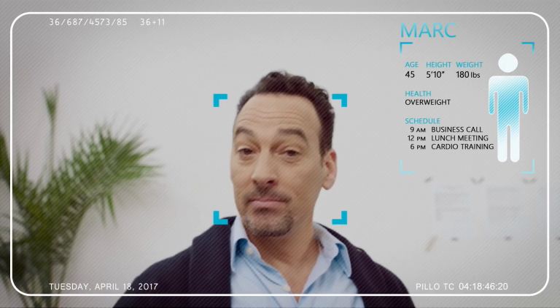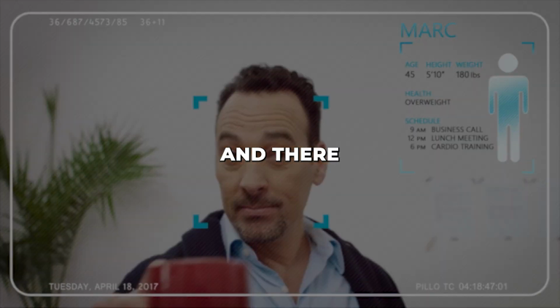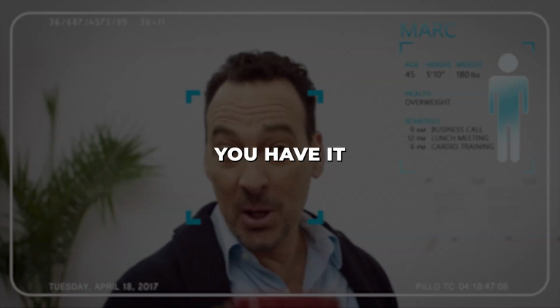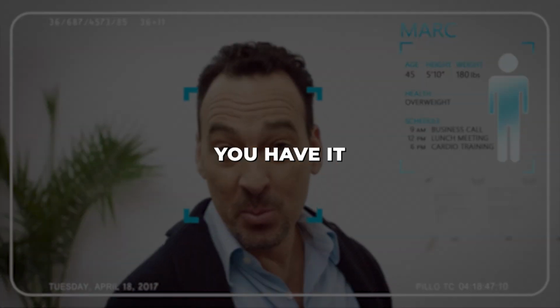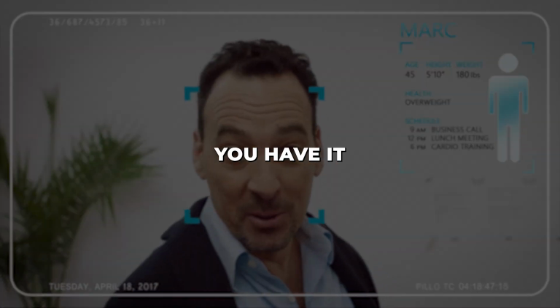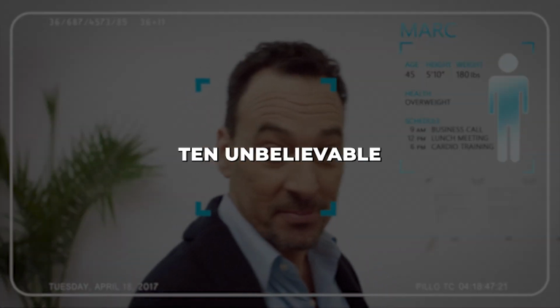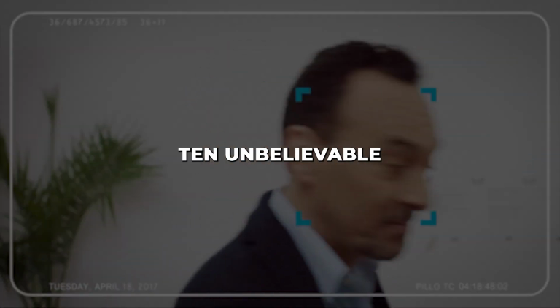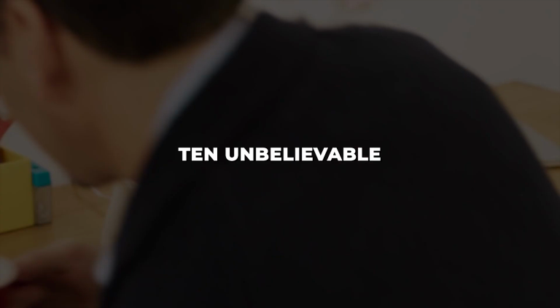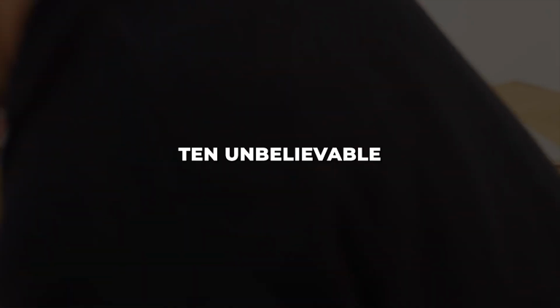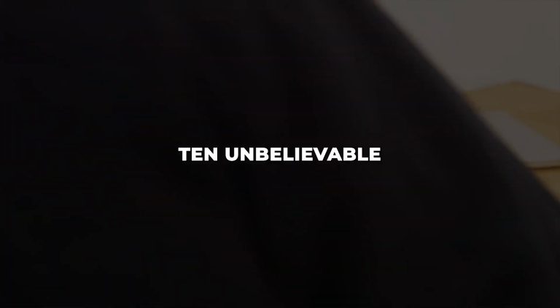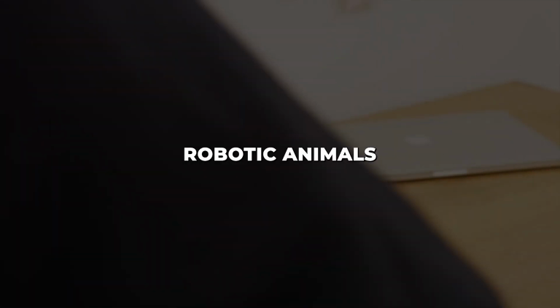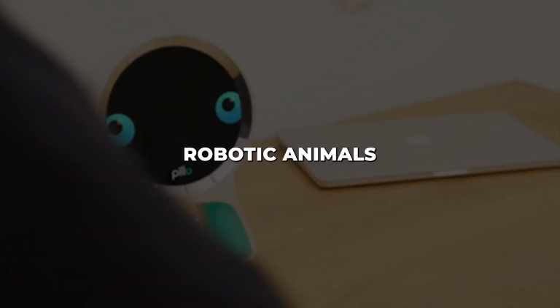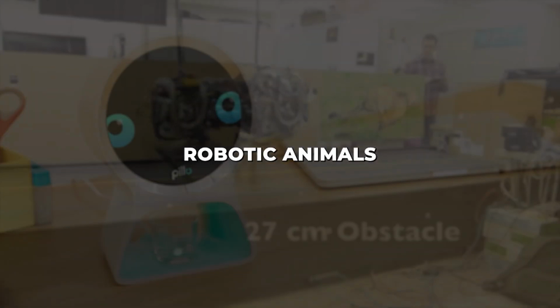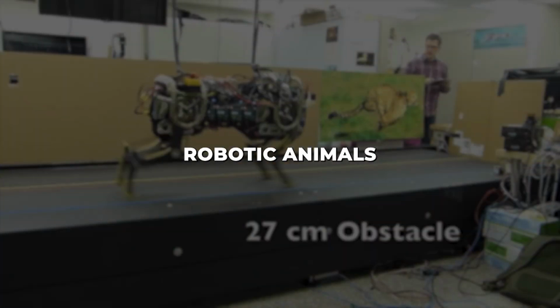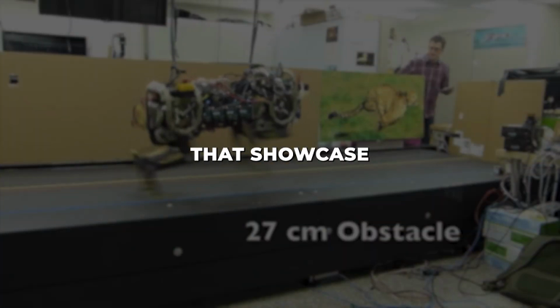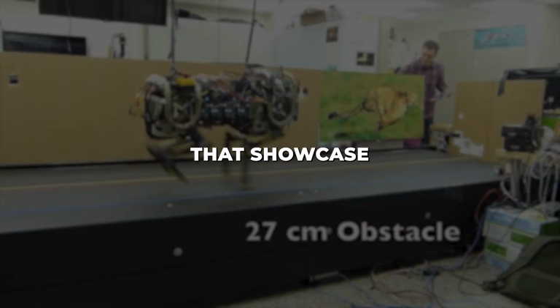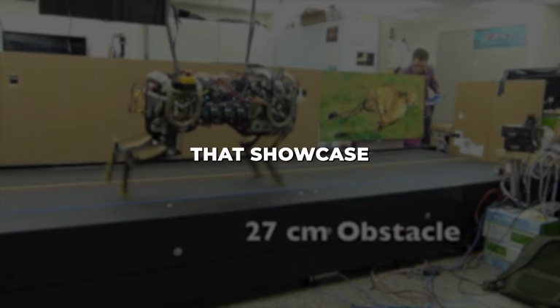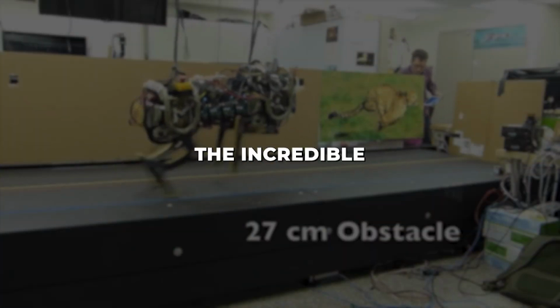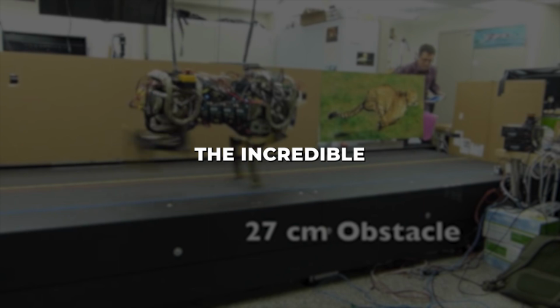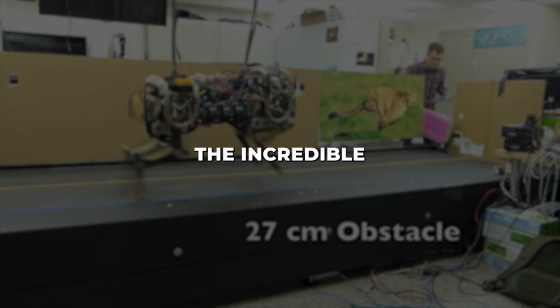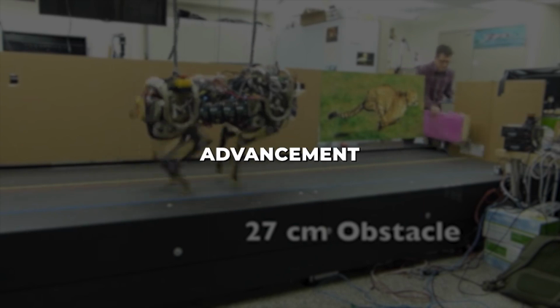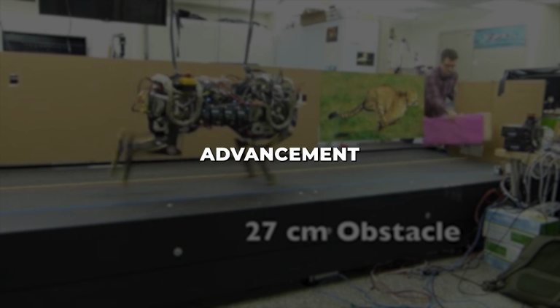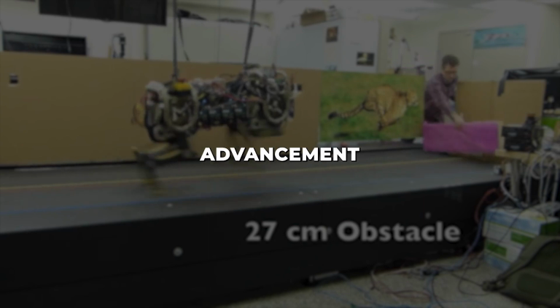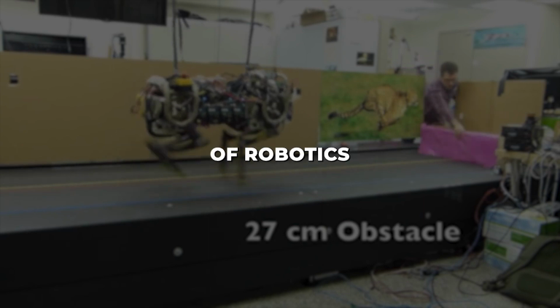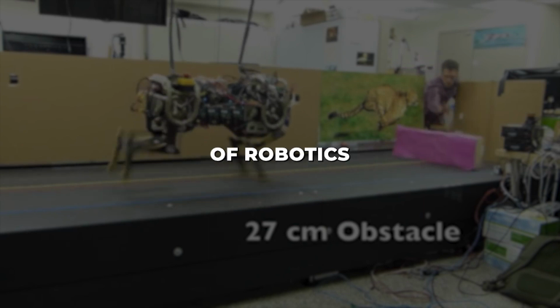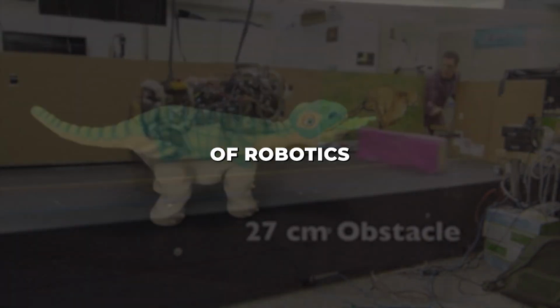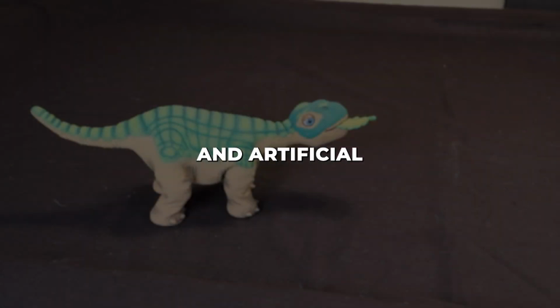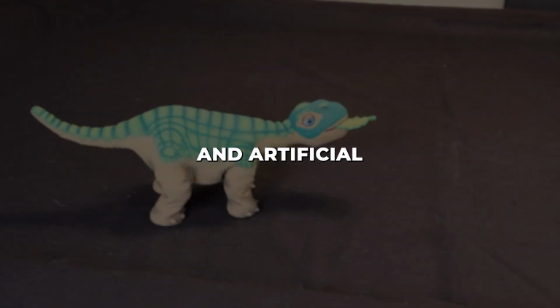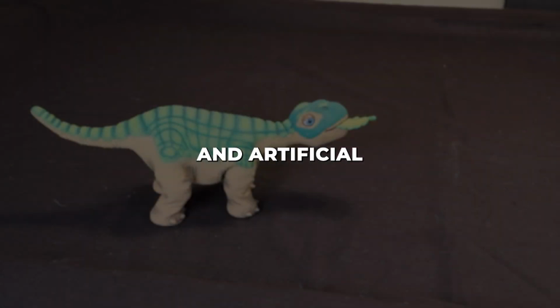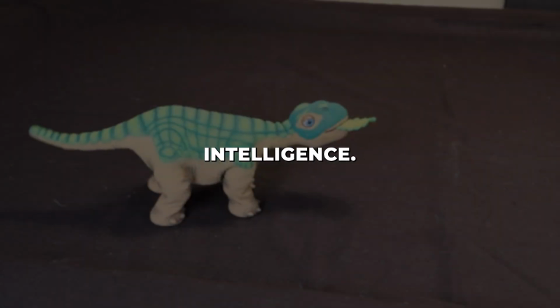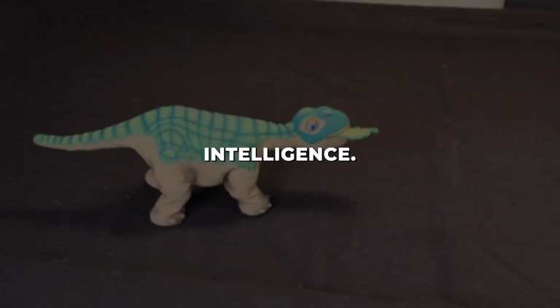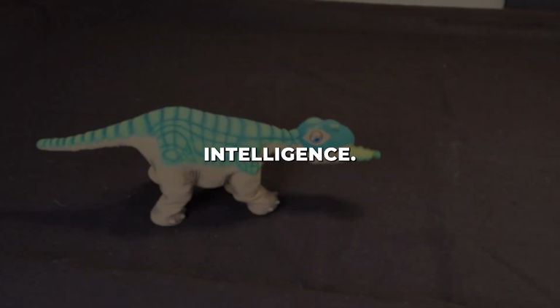And there you have it — 10 unbelievable robotic animals that showcase the incredible advancement of robotics and artificial intelligence. Be sure to let us know which of these high-tech creatures was your favourite.